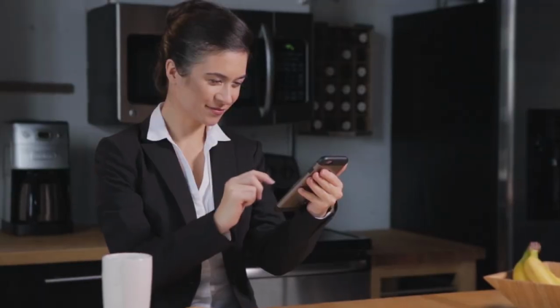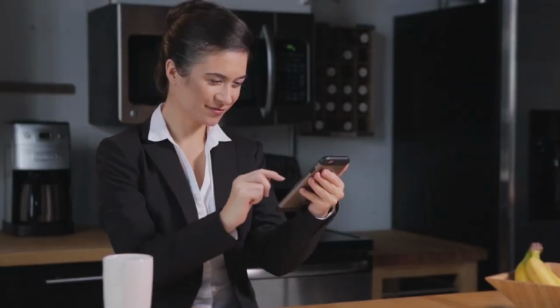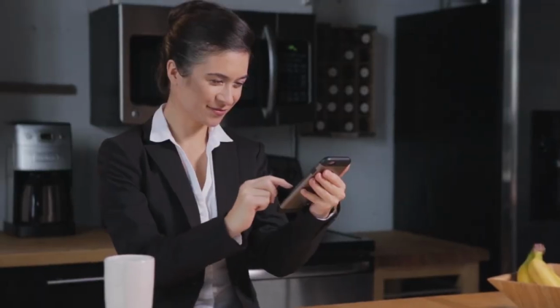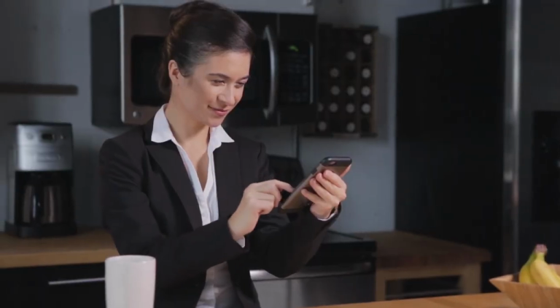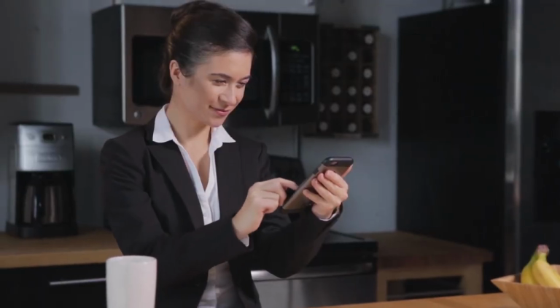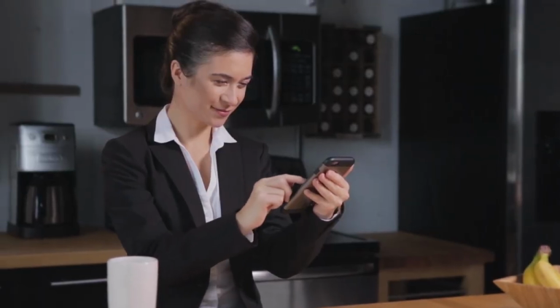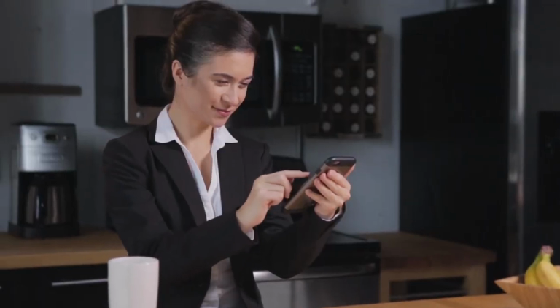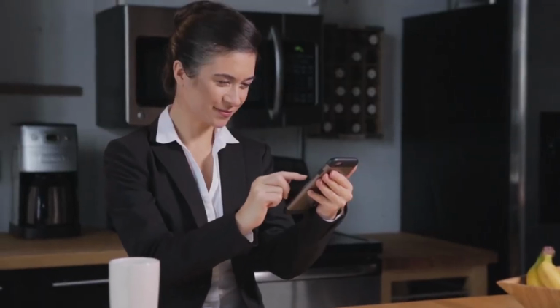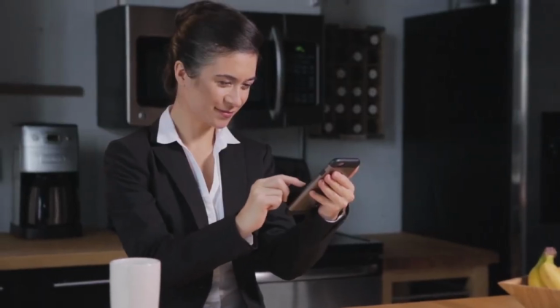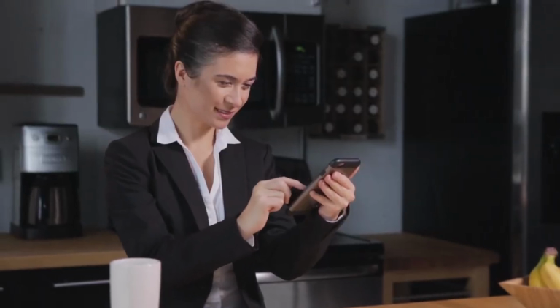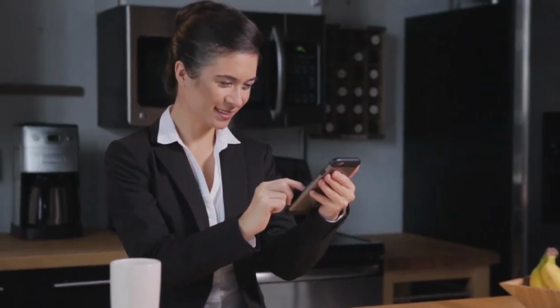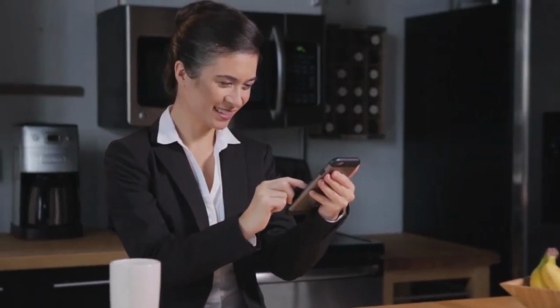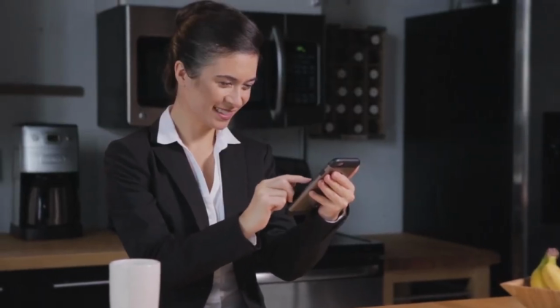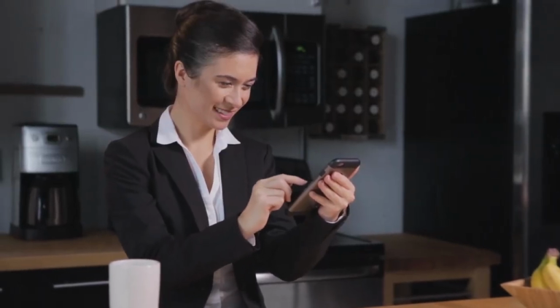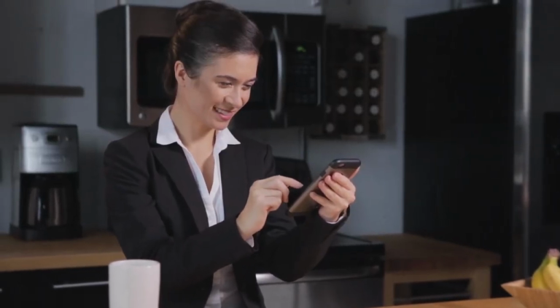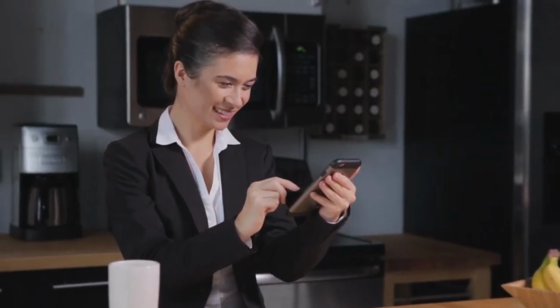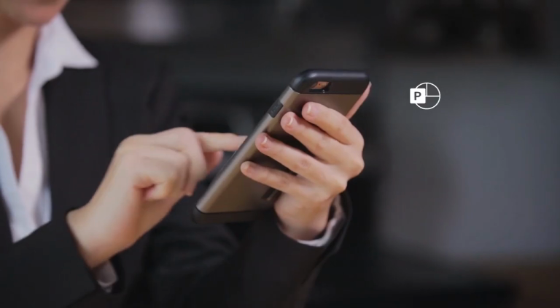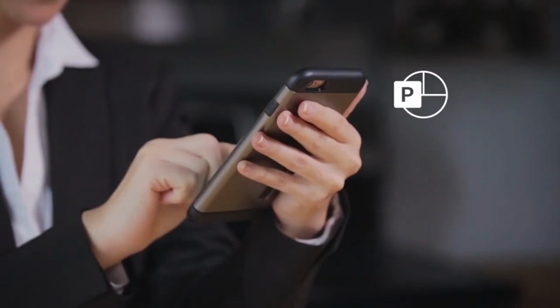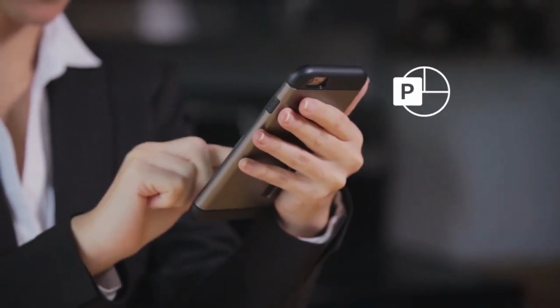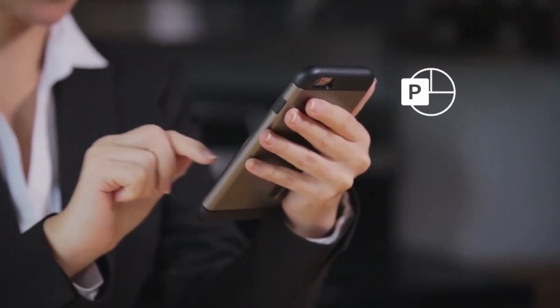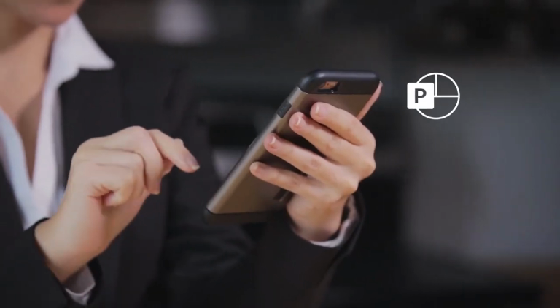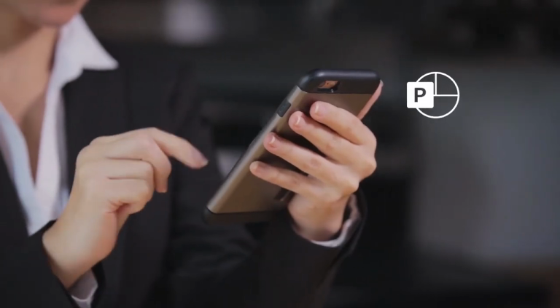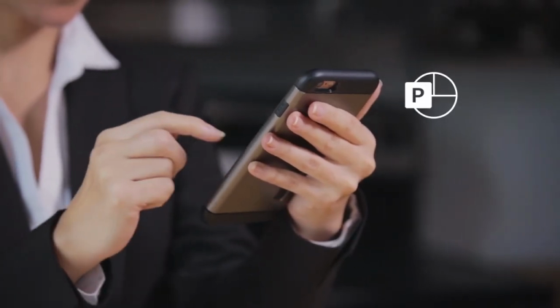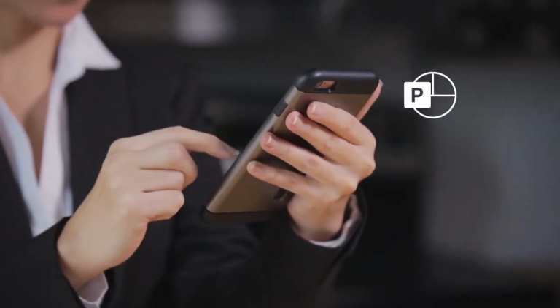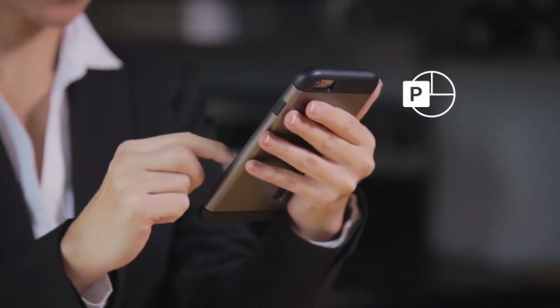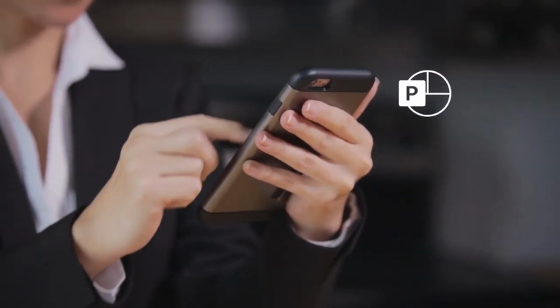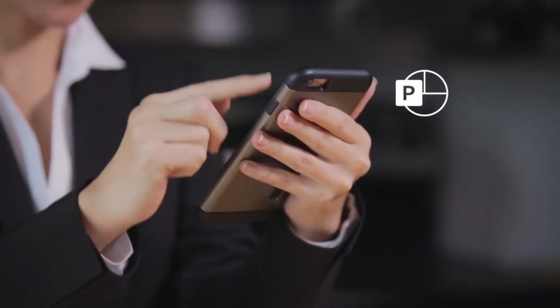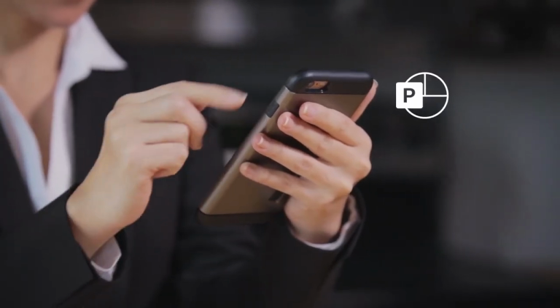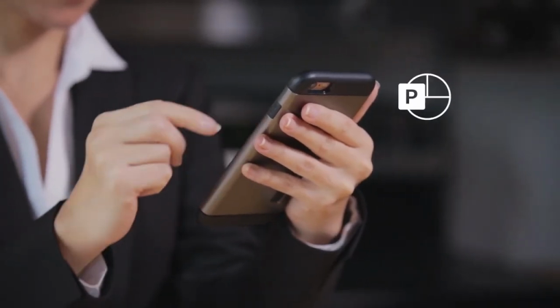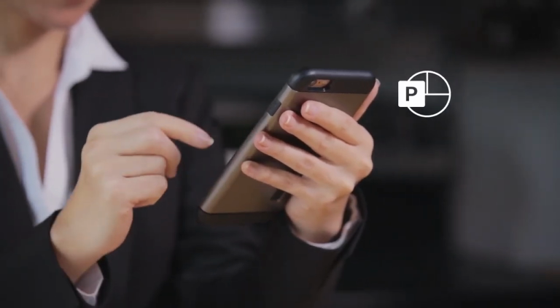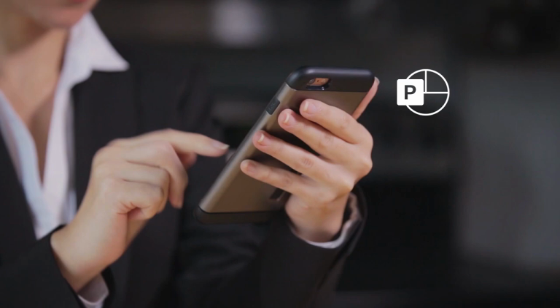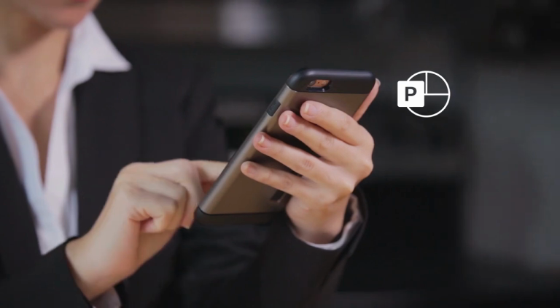And when you're out of the office, you can keep going with the PowerPoint mobile app.